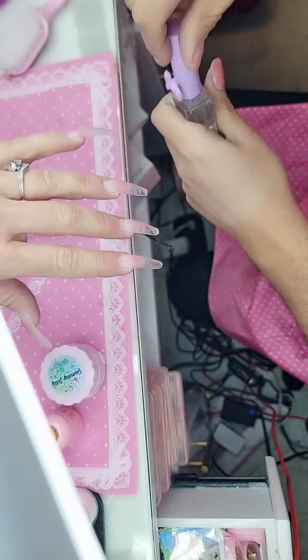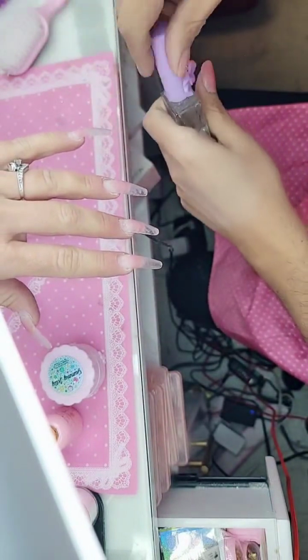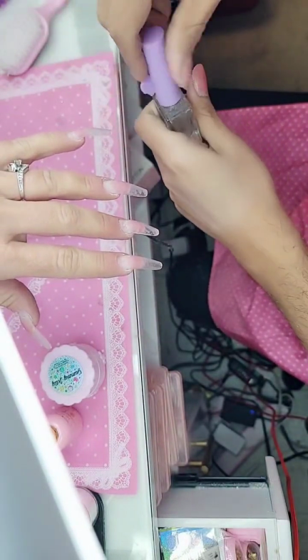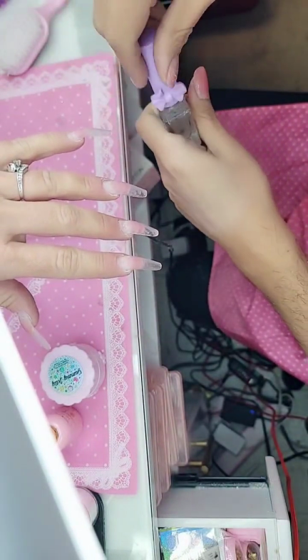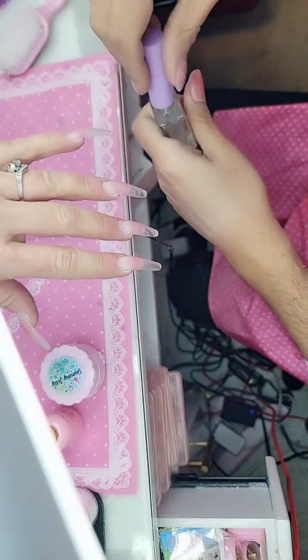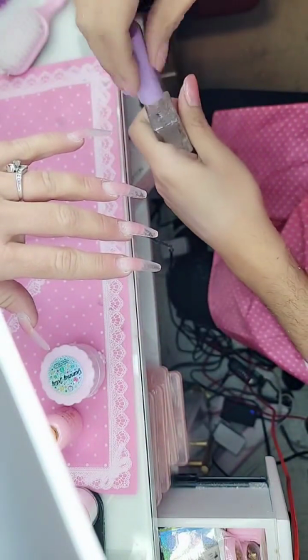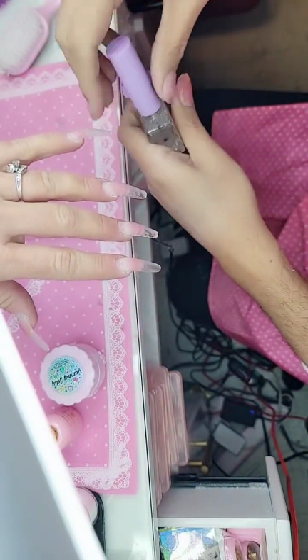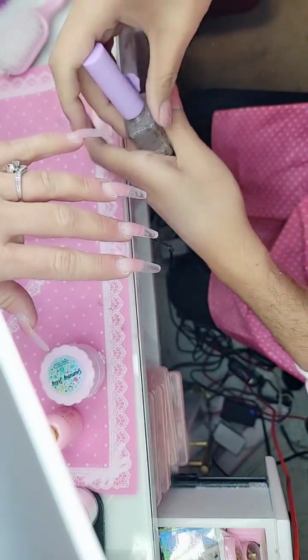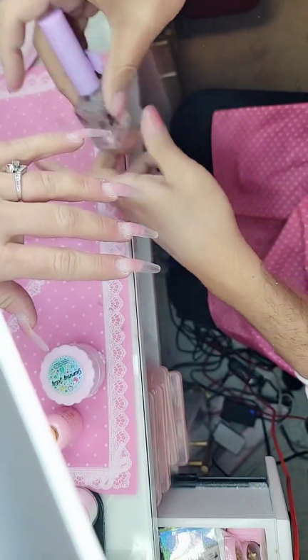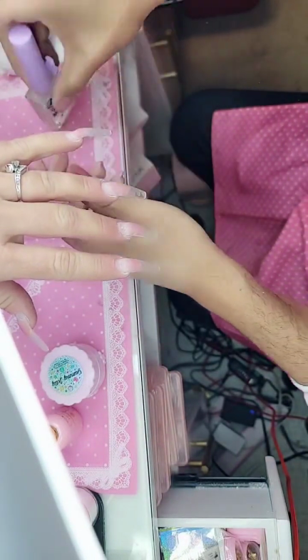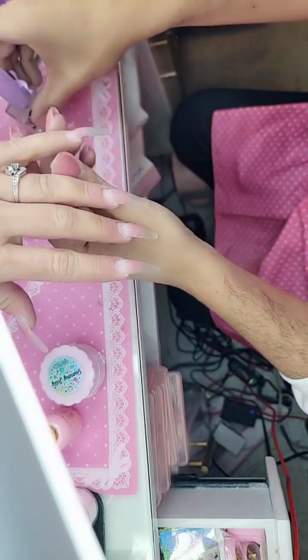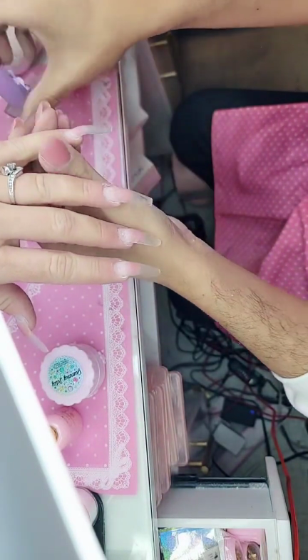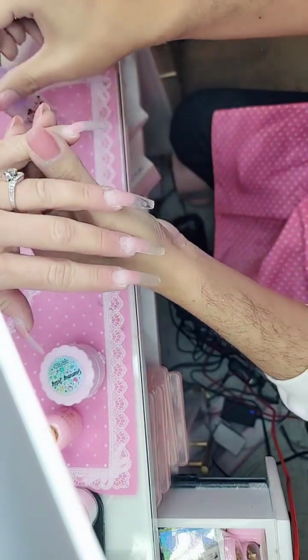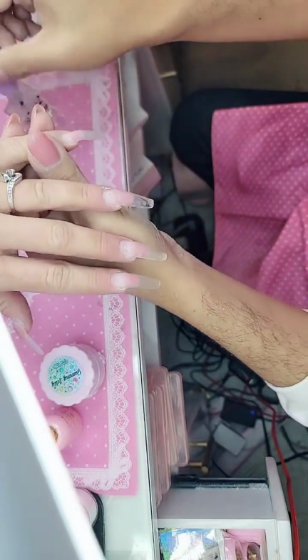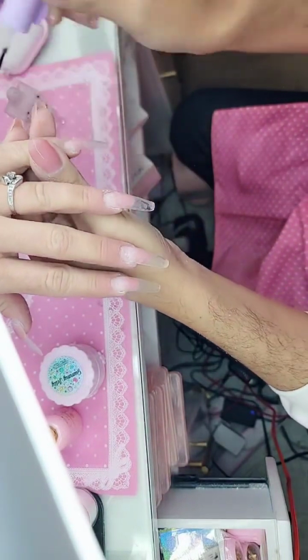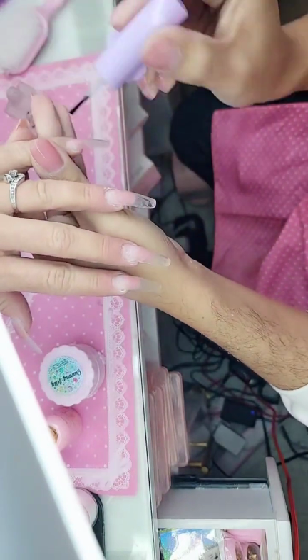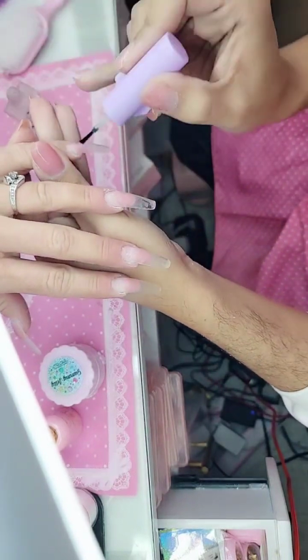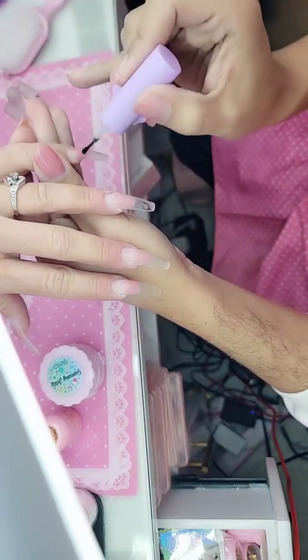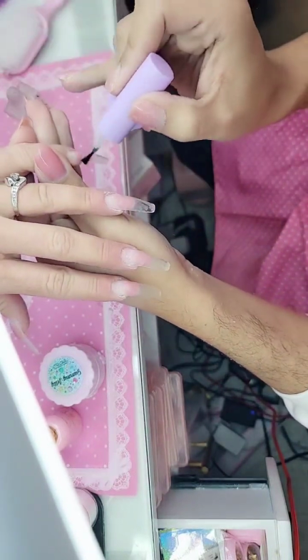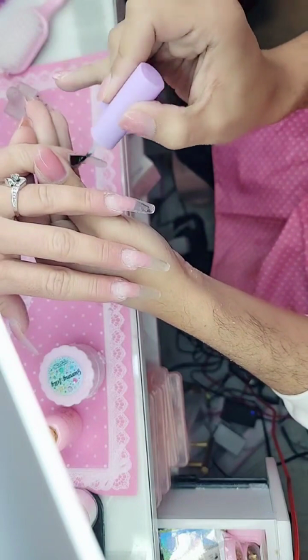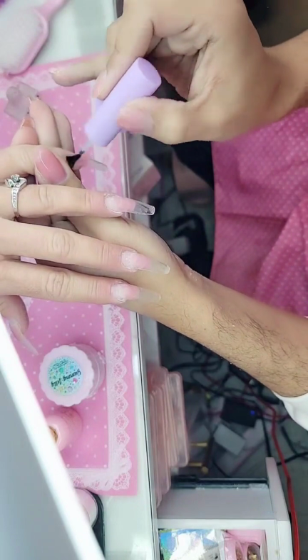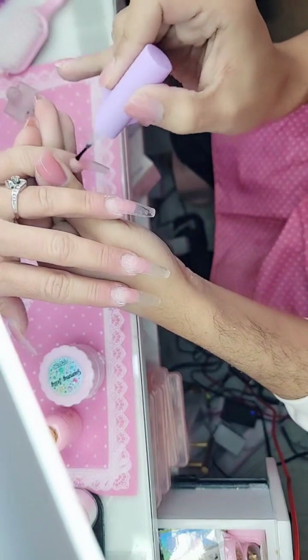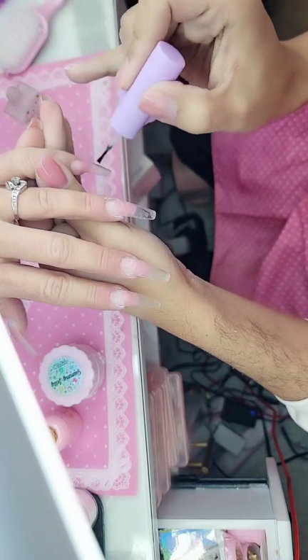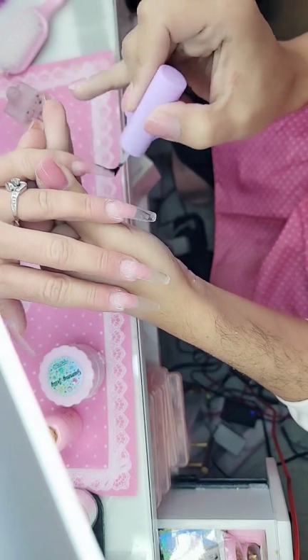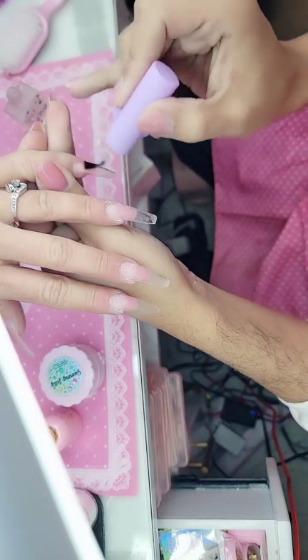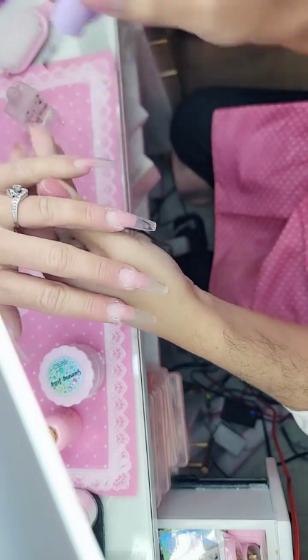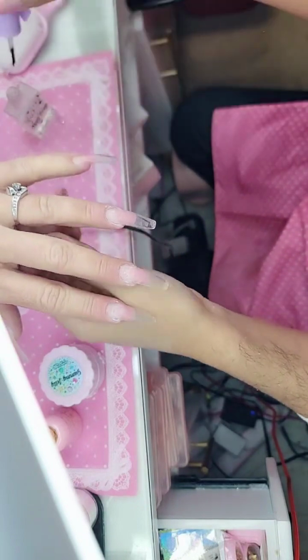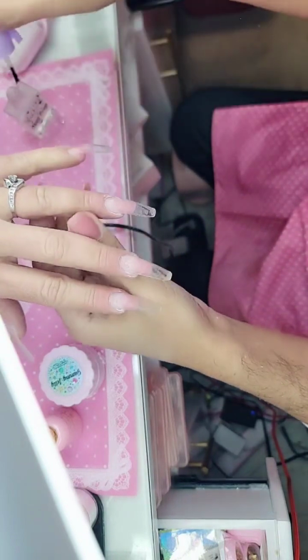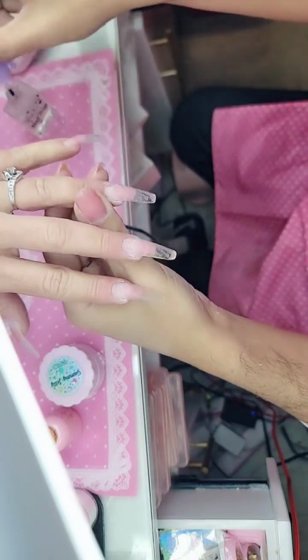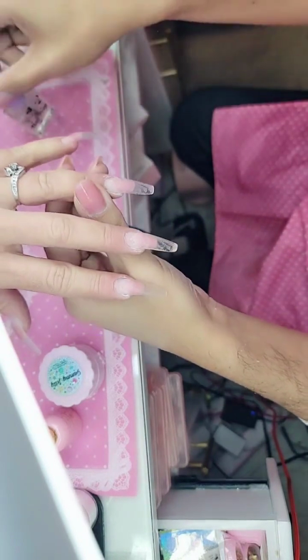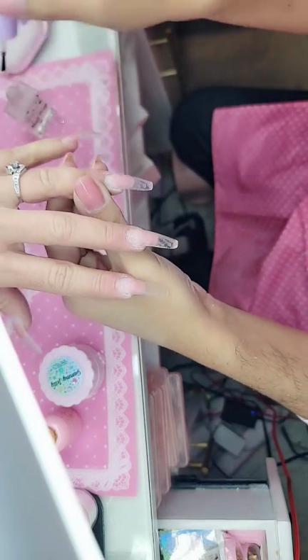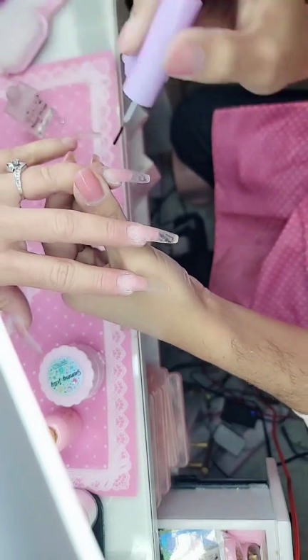Now we're going to apply one coat of nail prep to dehydrate and balance out the pH of the phalange.